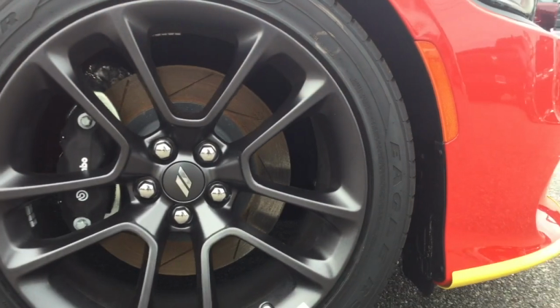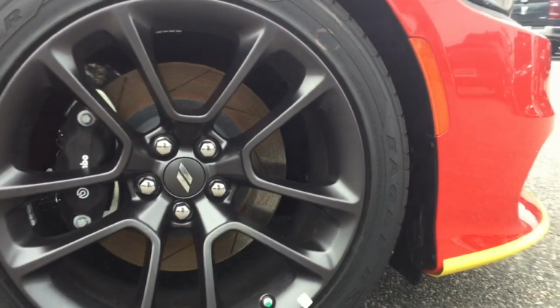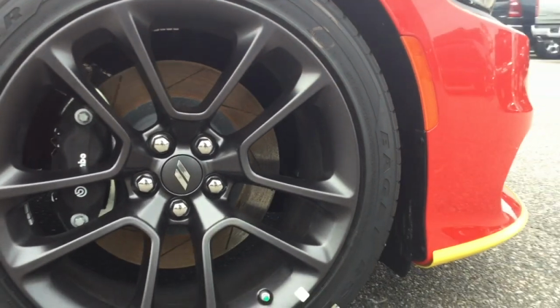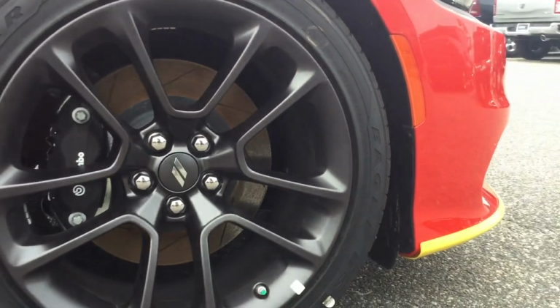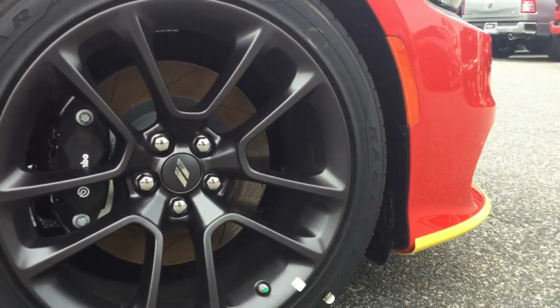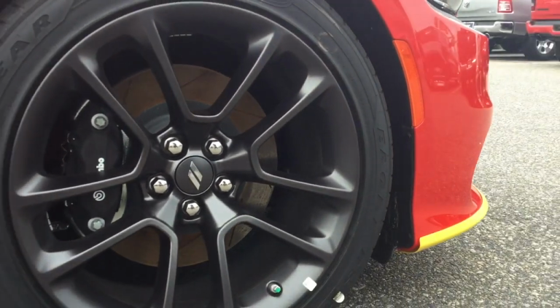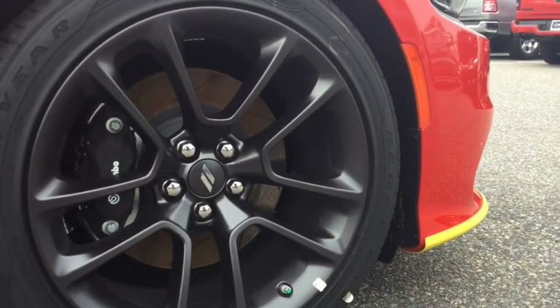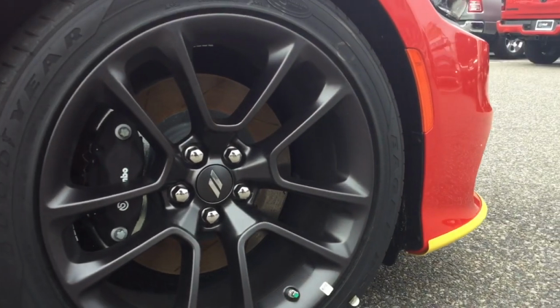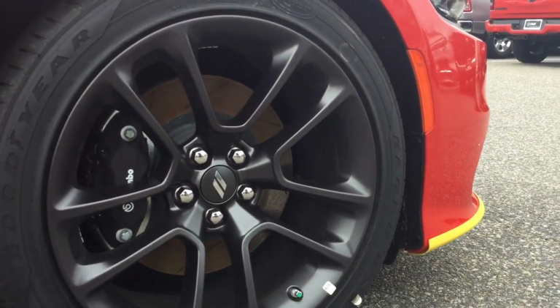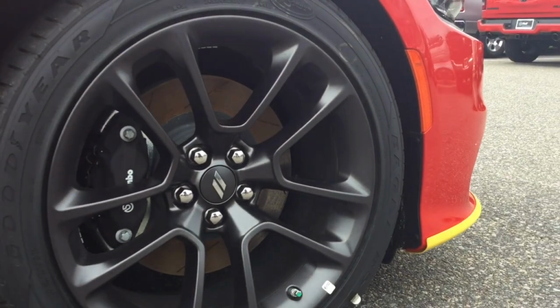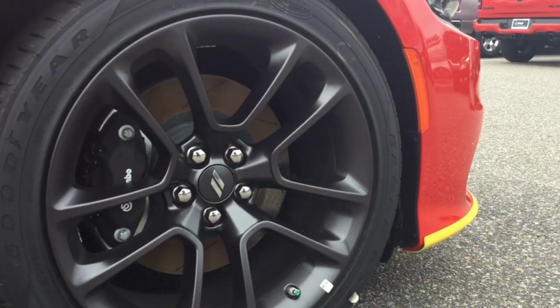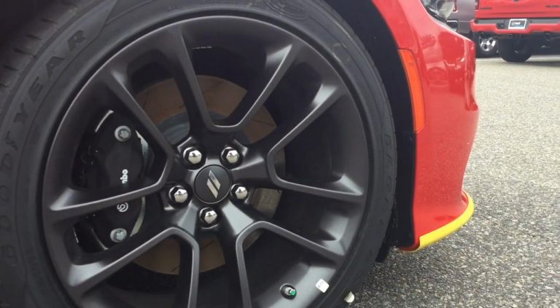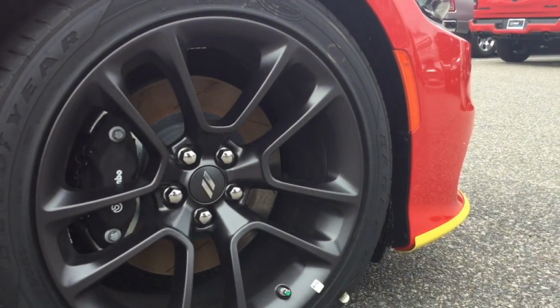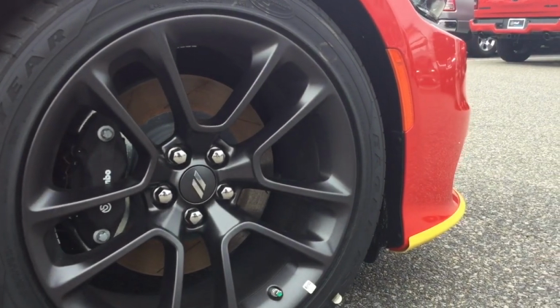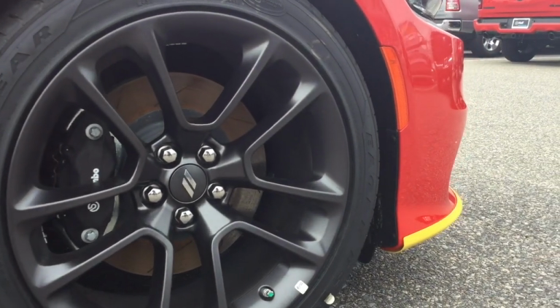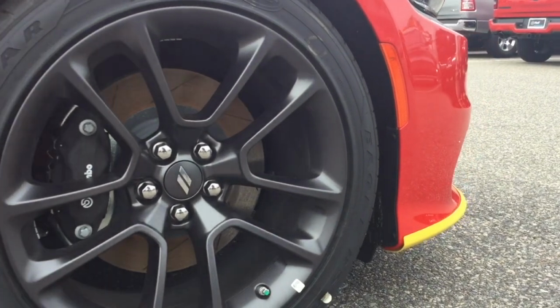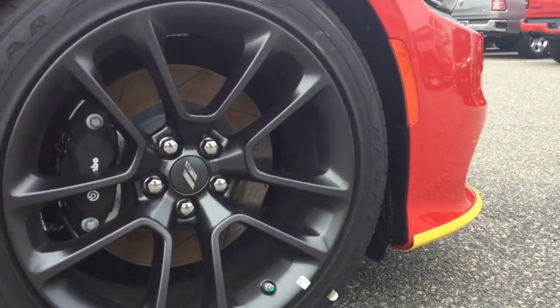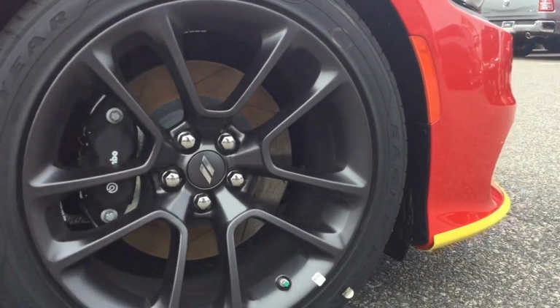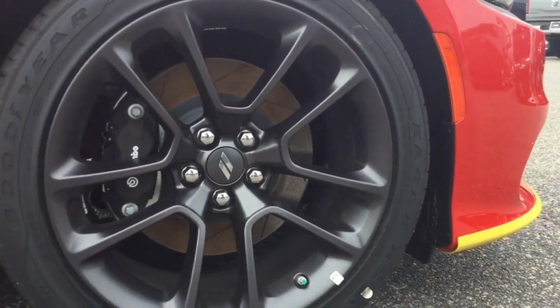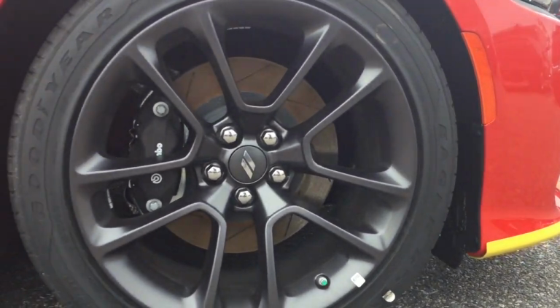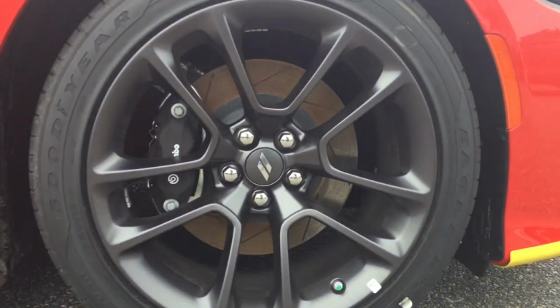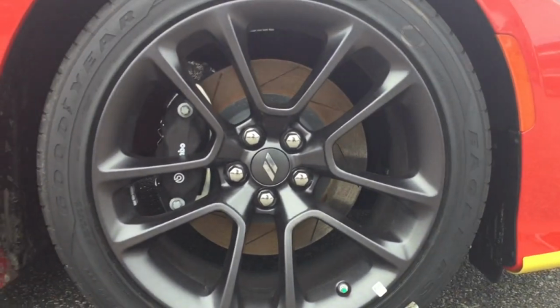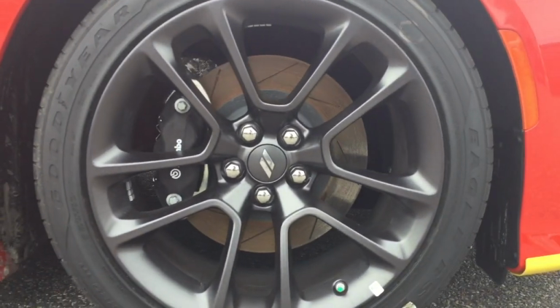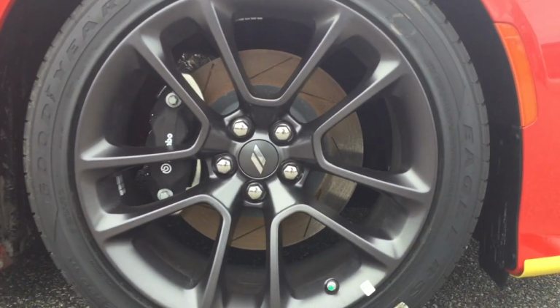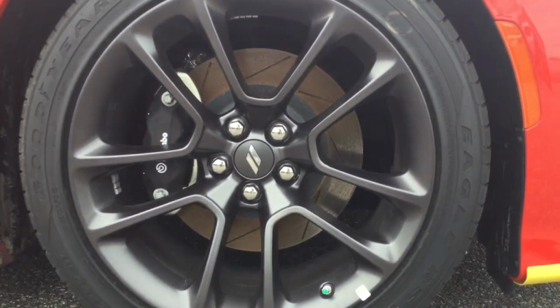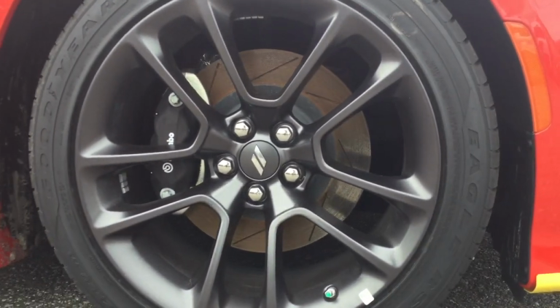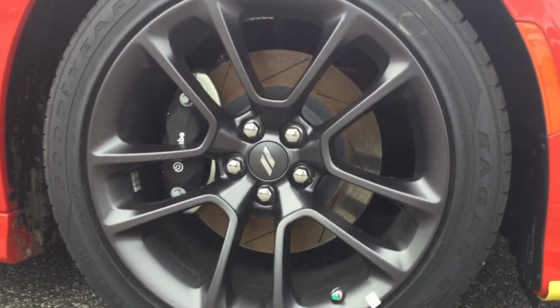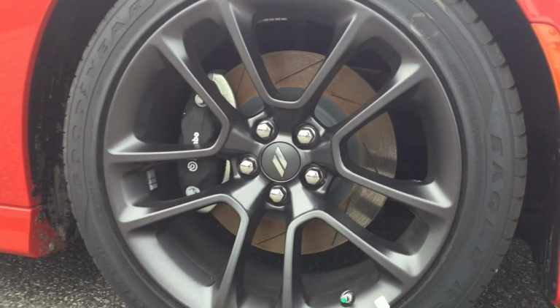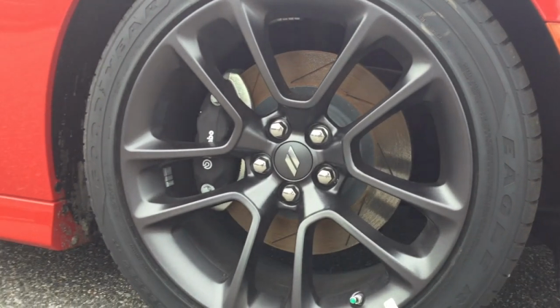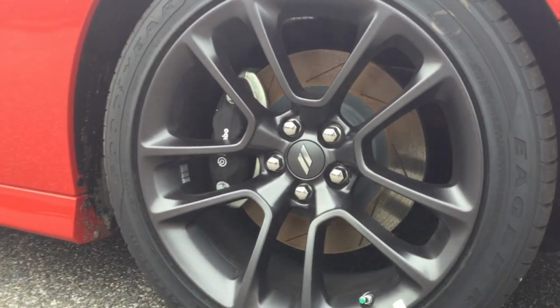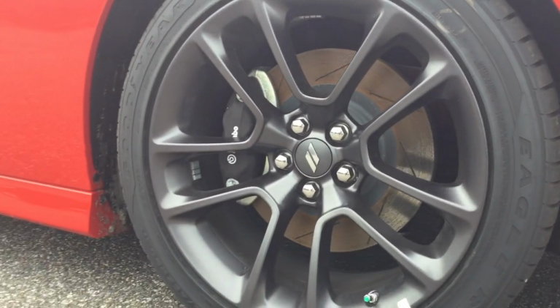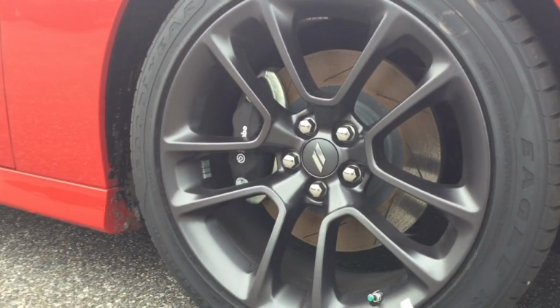Right here we are looking at a 20 inch black aluminum wheel with sports brakes in all four corners.